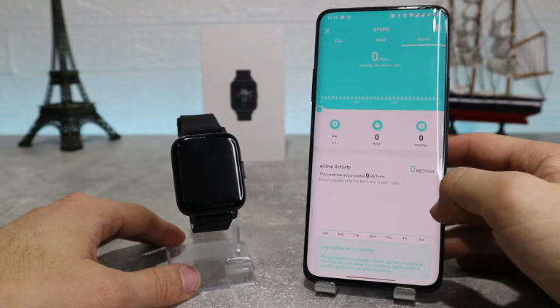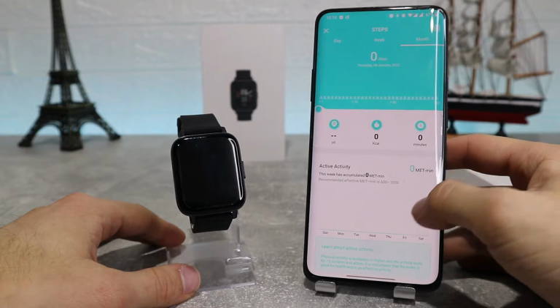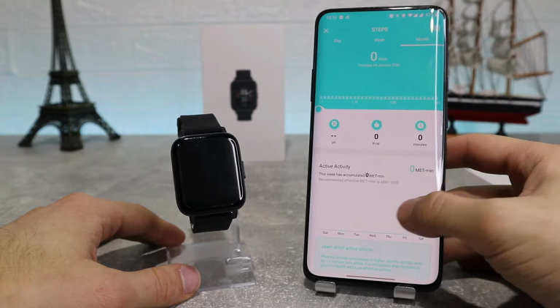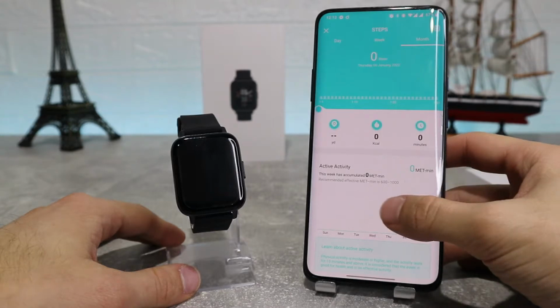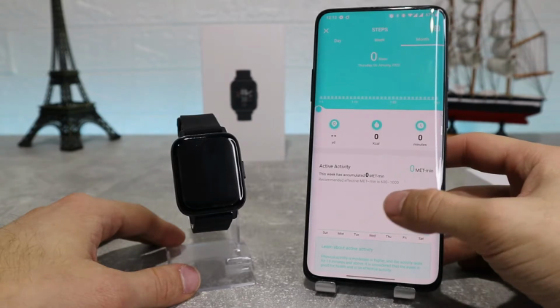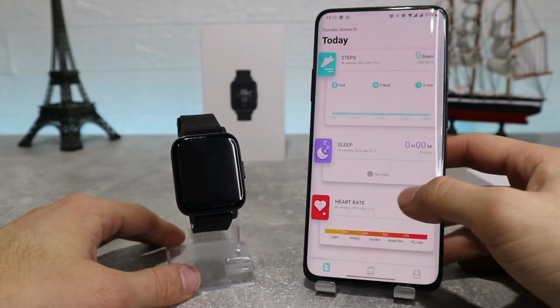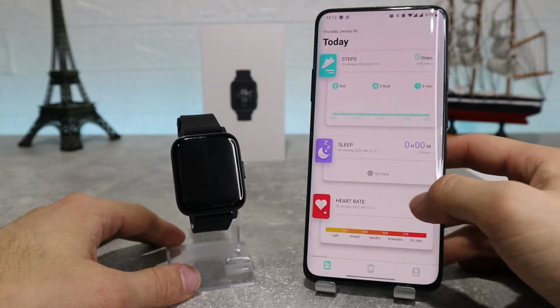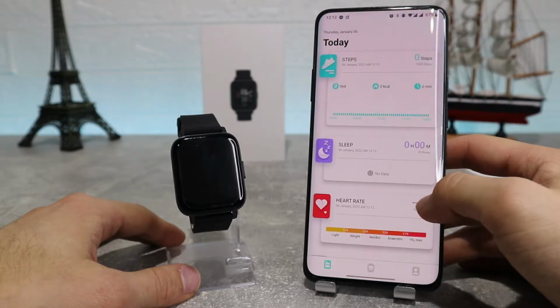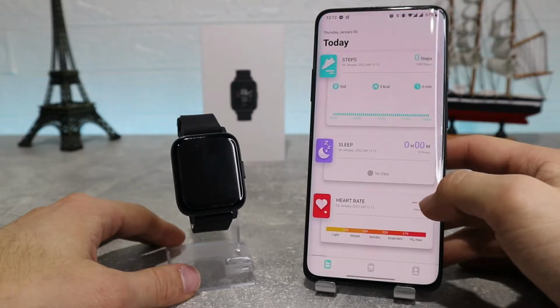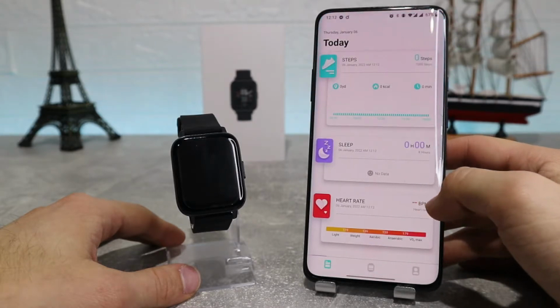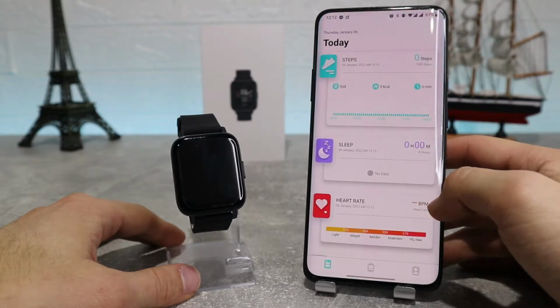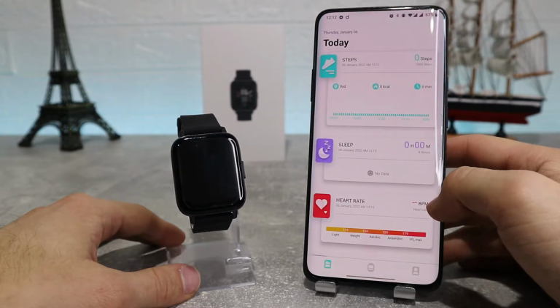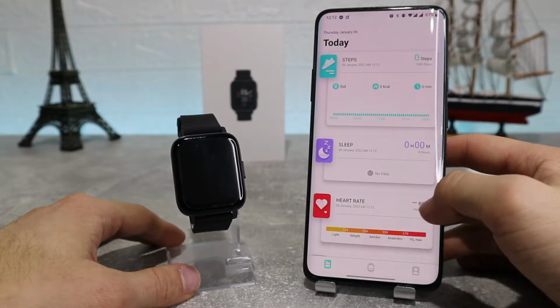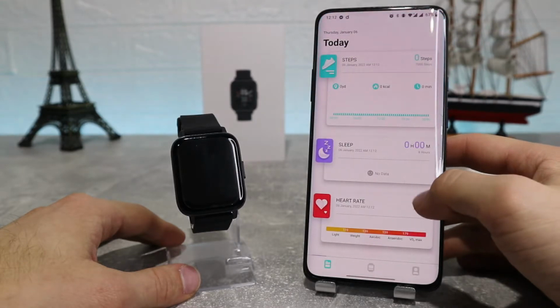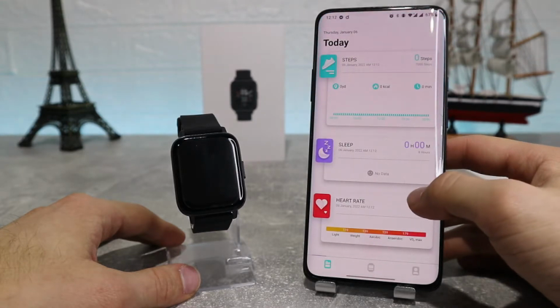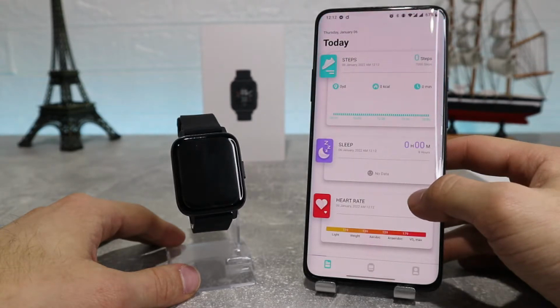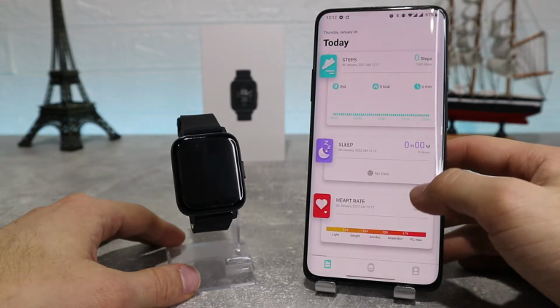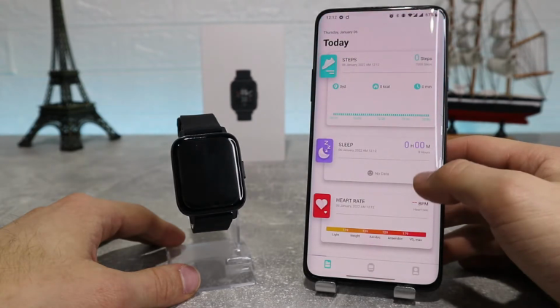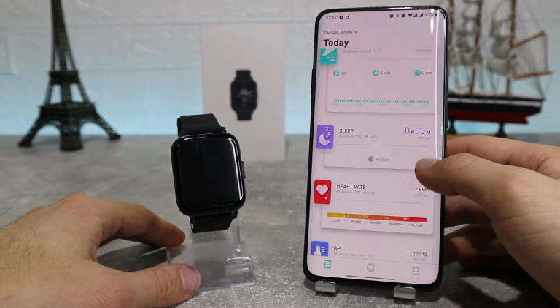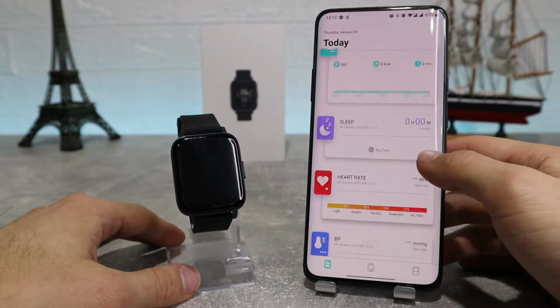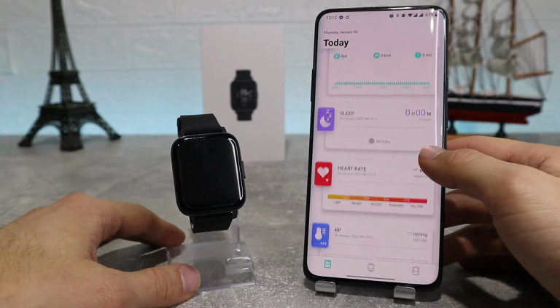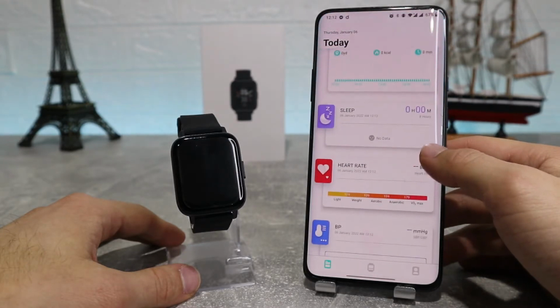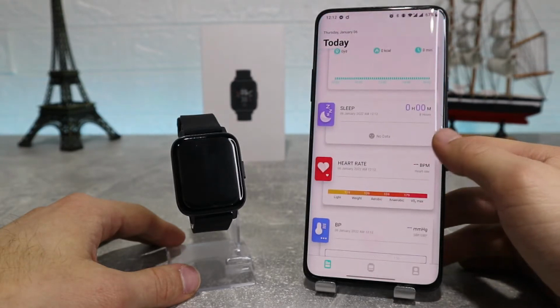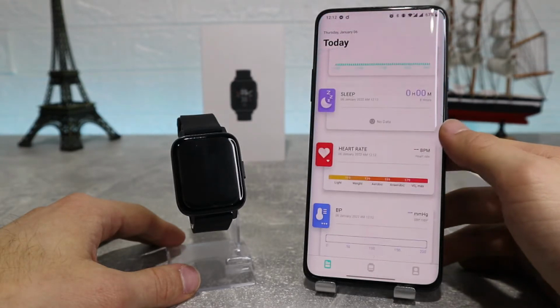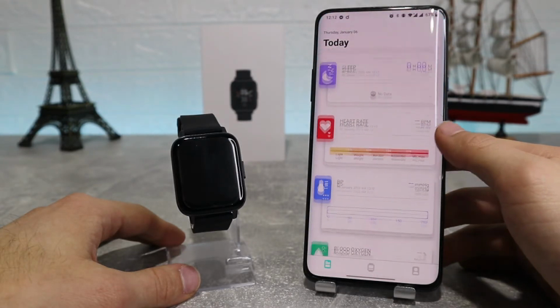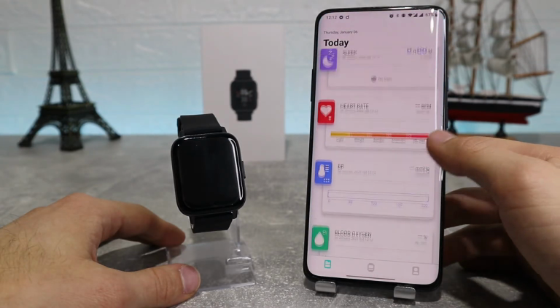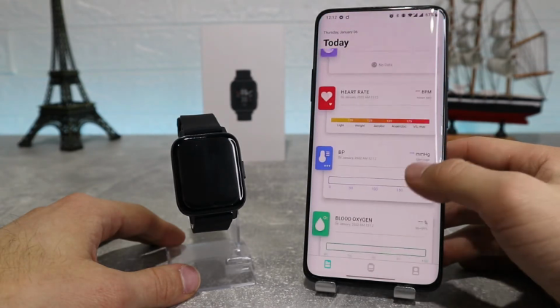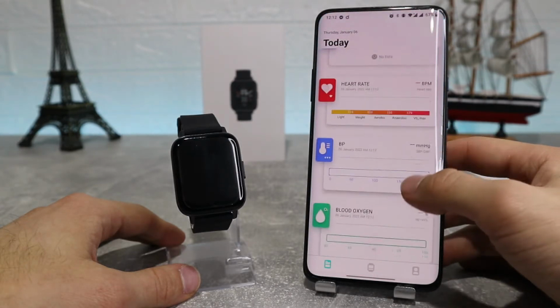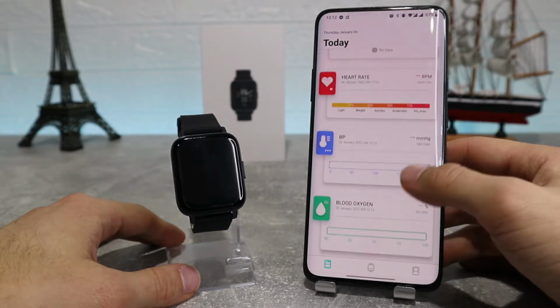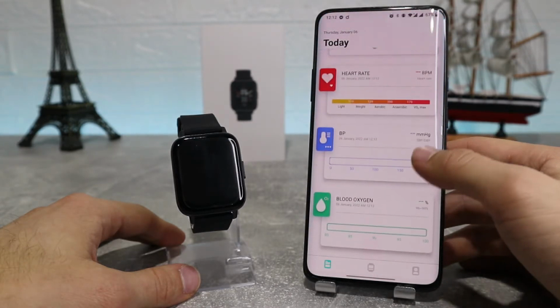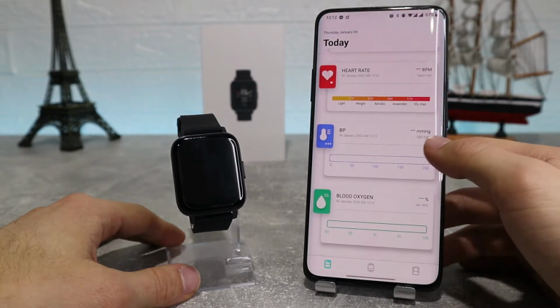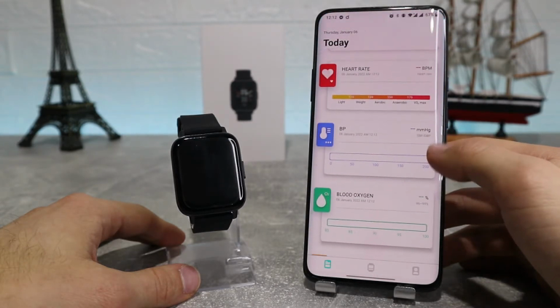We've also got sleep, heart rate, blood pressure, SpO2, and outdoor running.